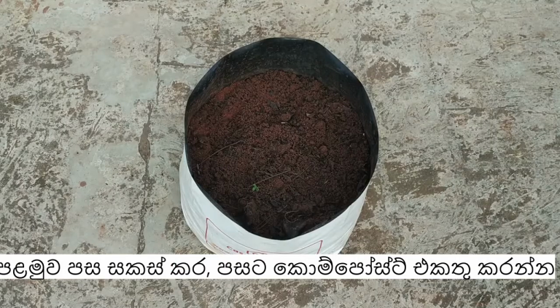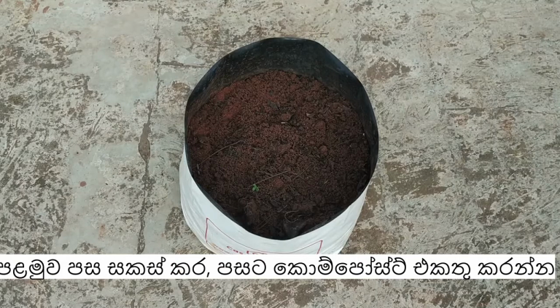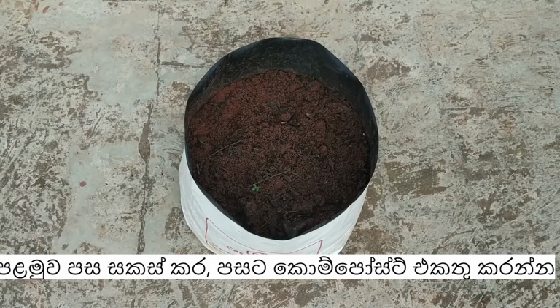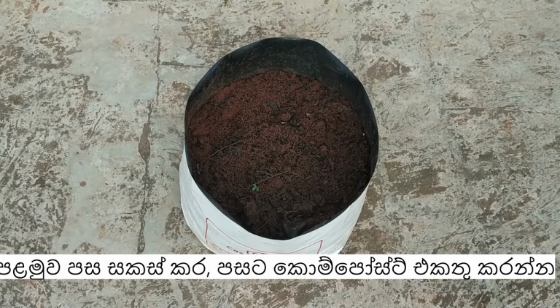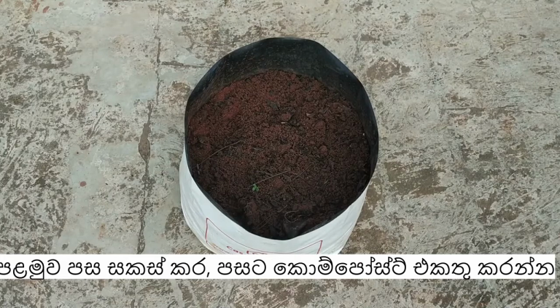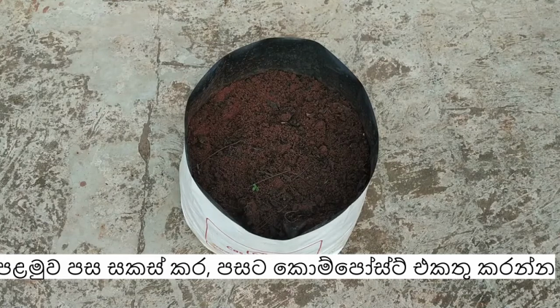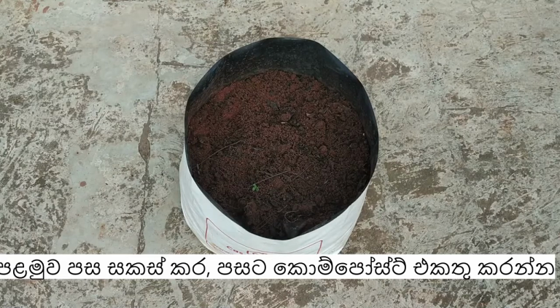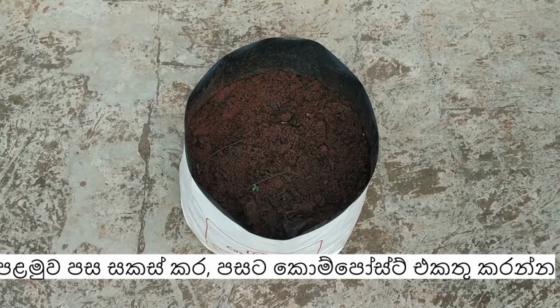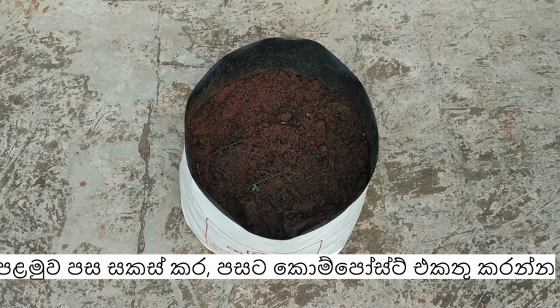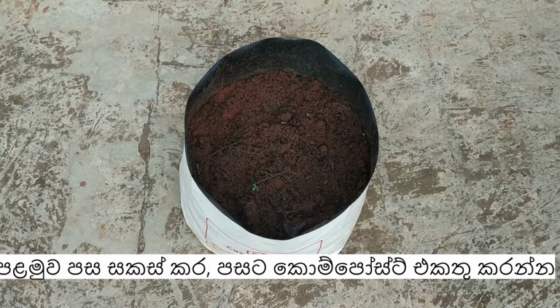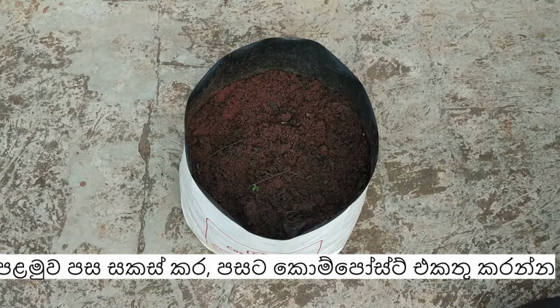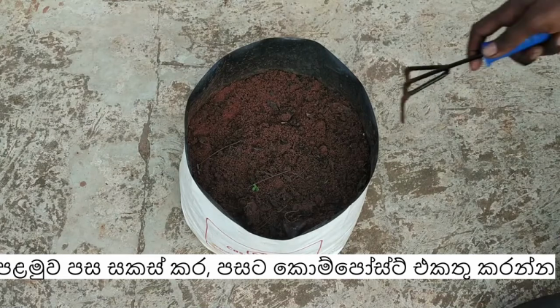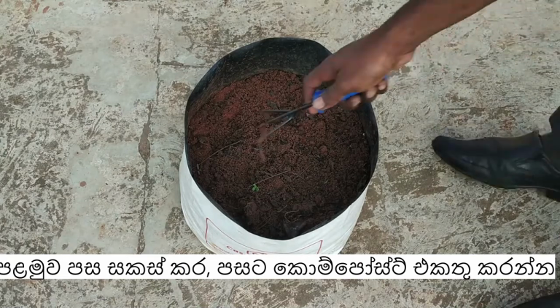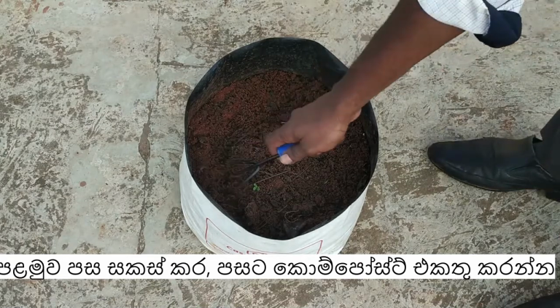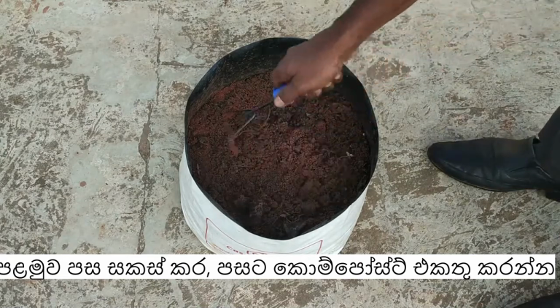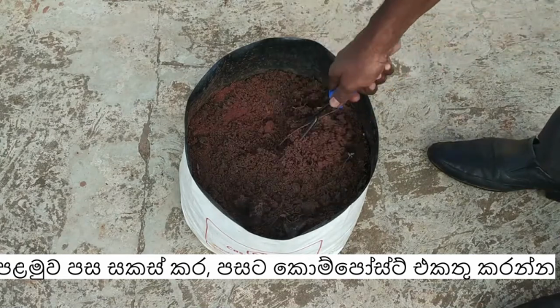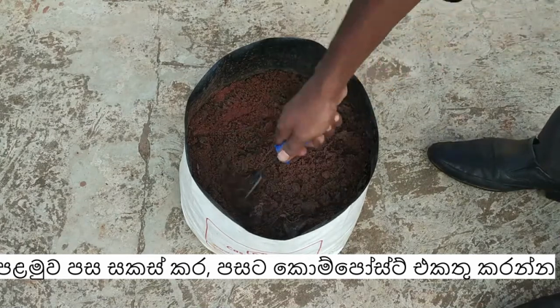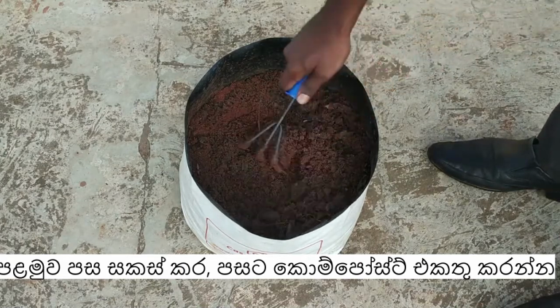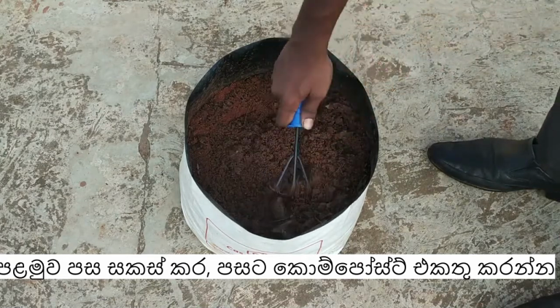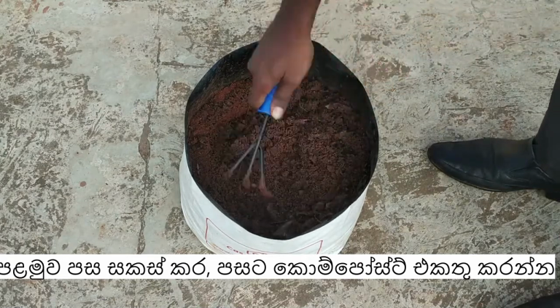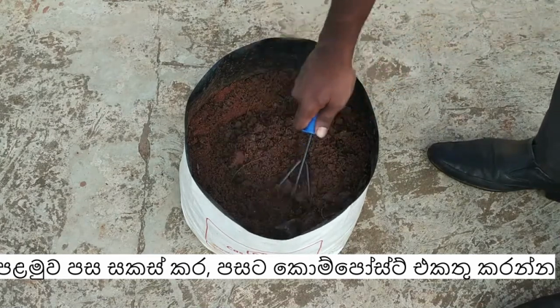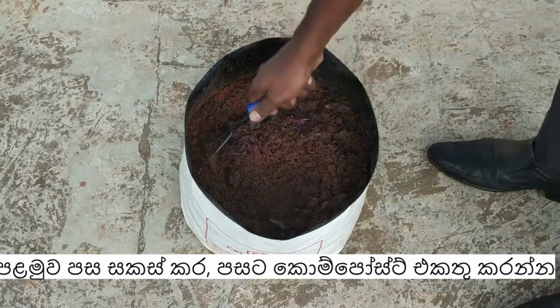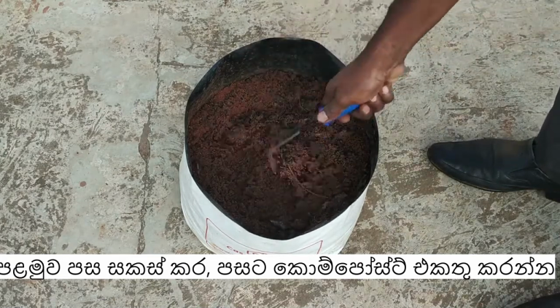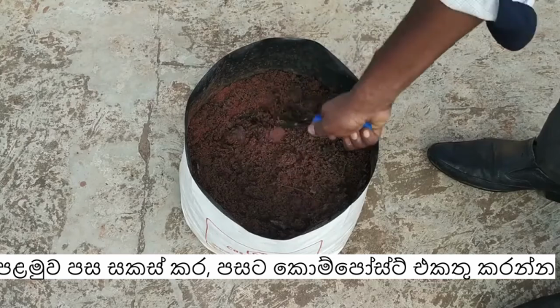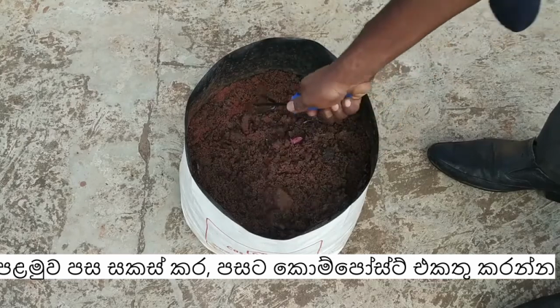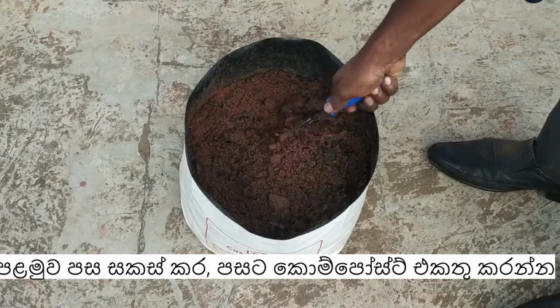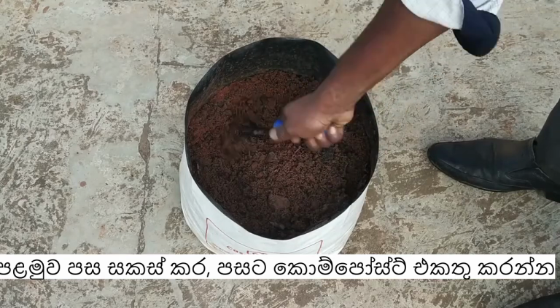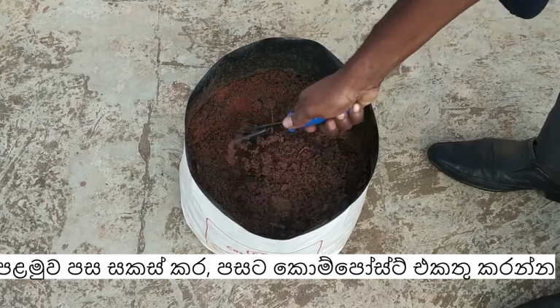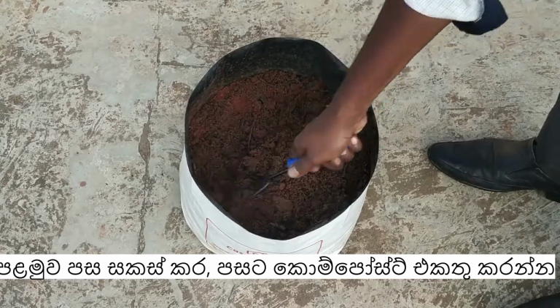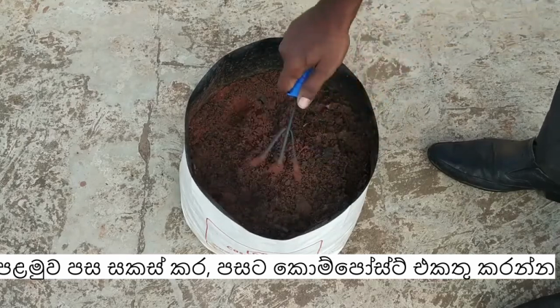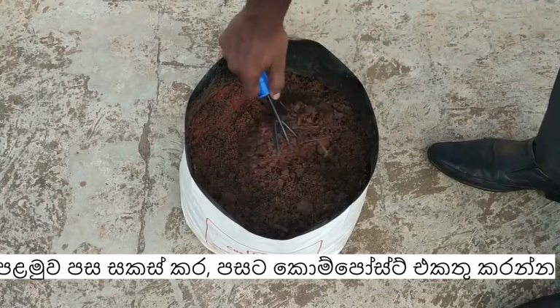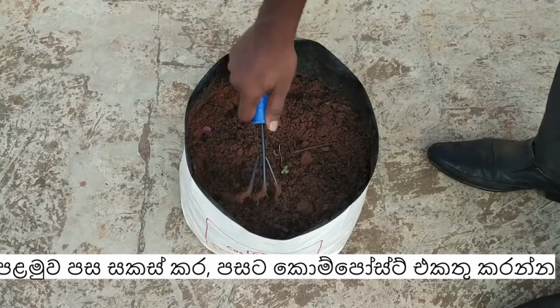Hello guys, today I am going to show you how to grow chili plants in your garden using the dry chilies available in the kitchen.